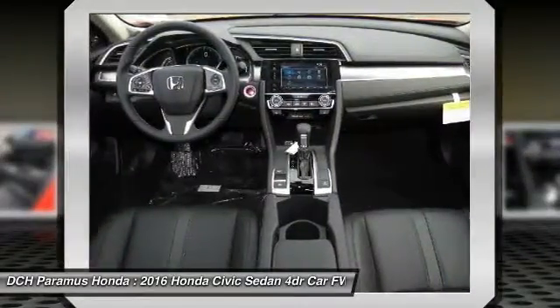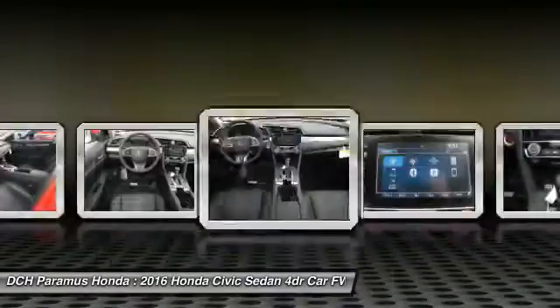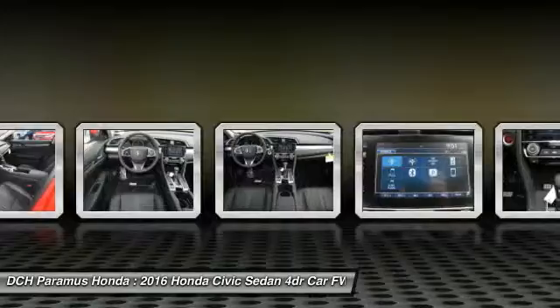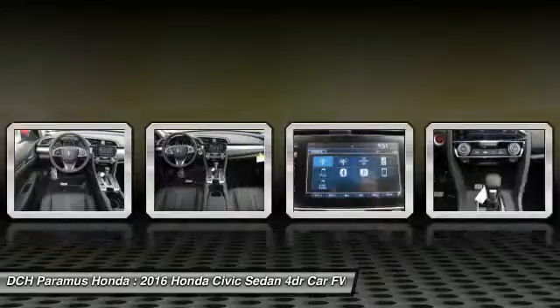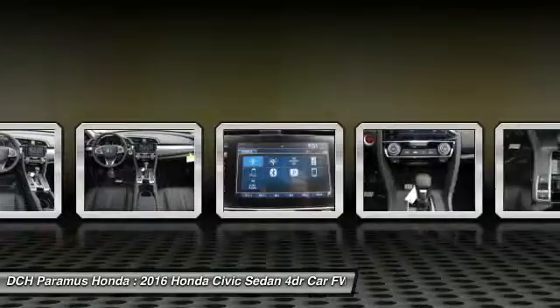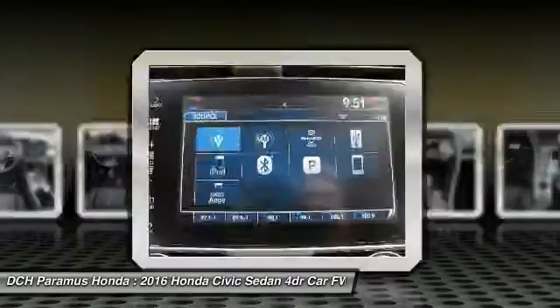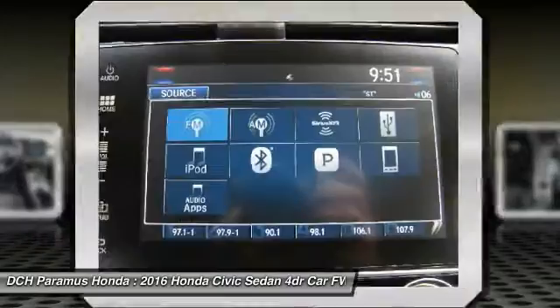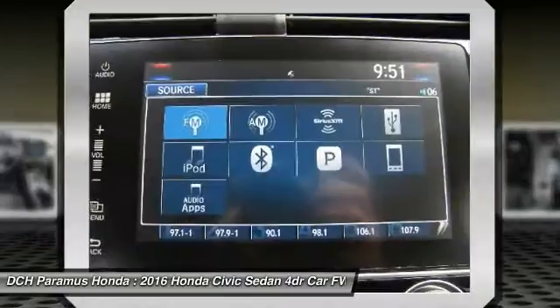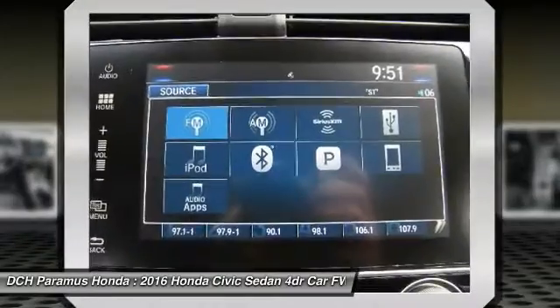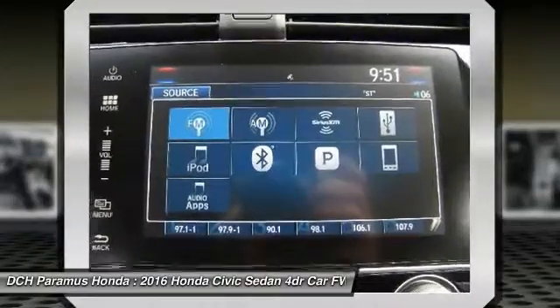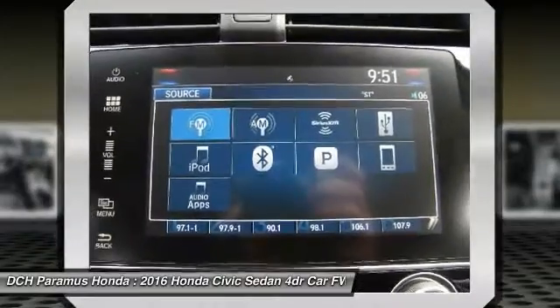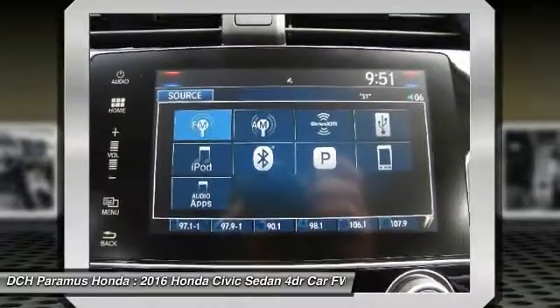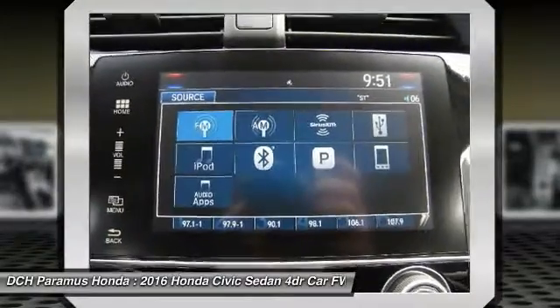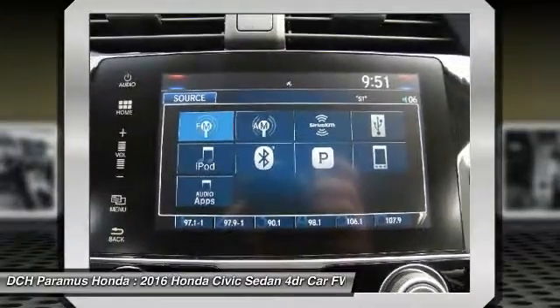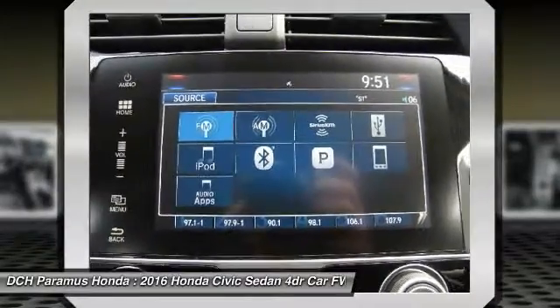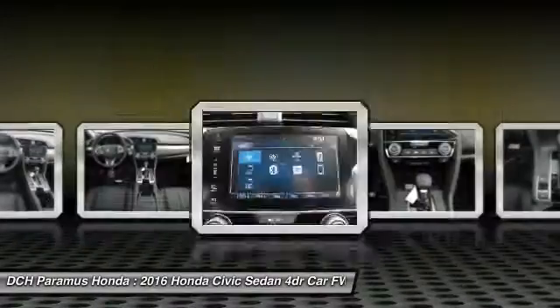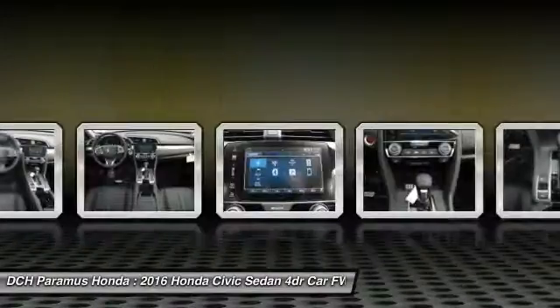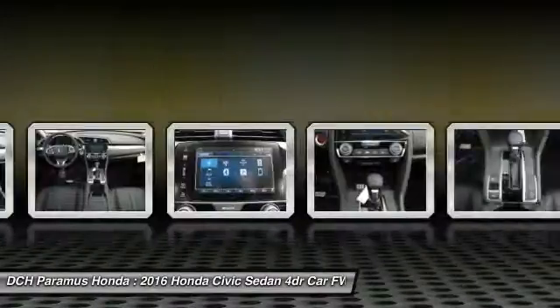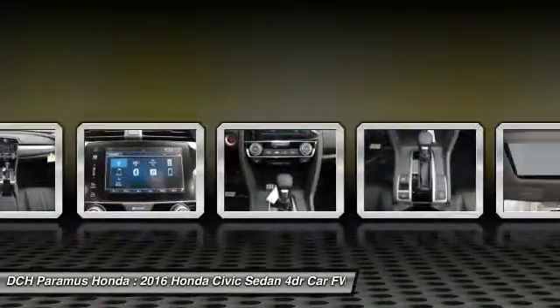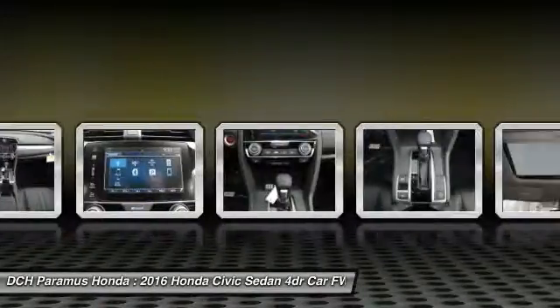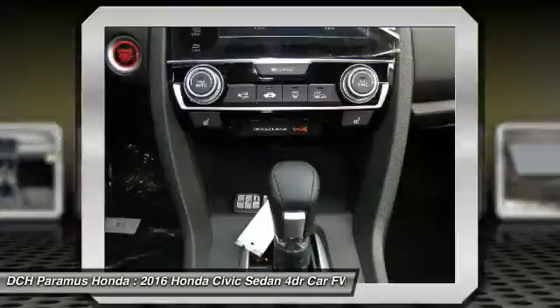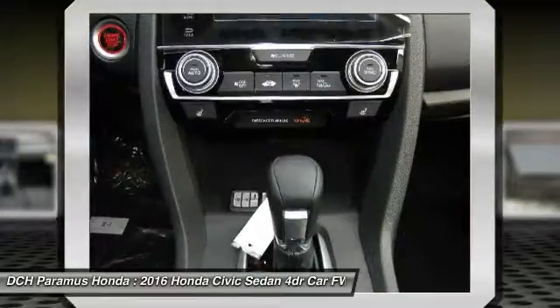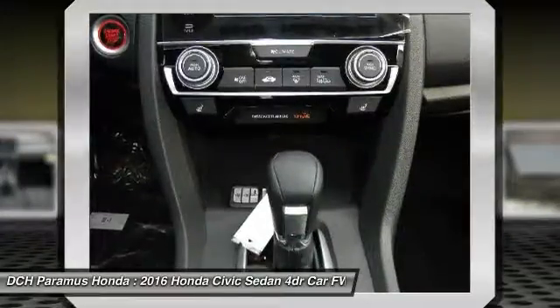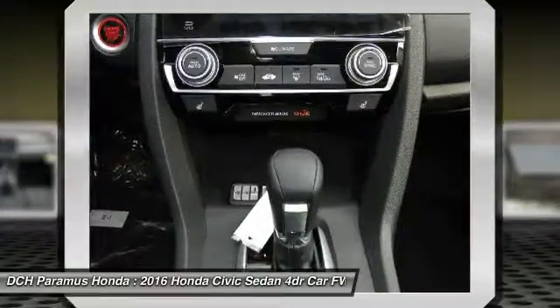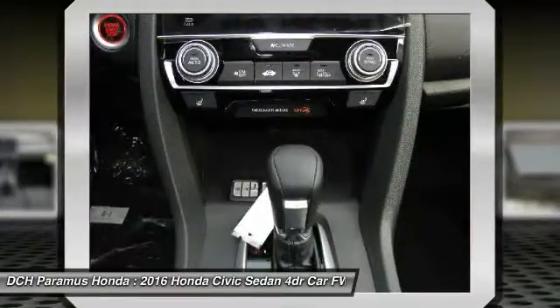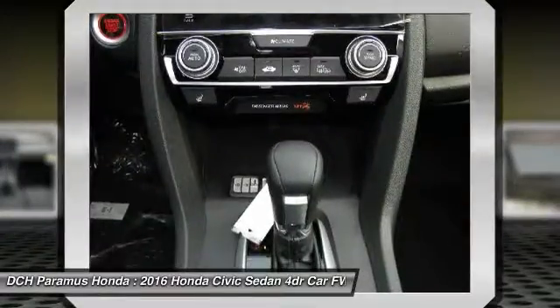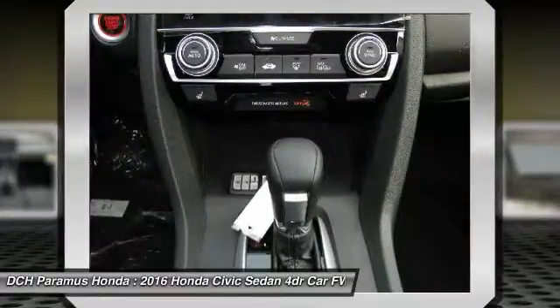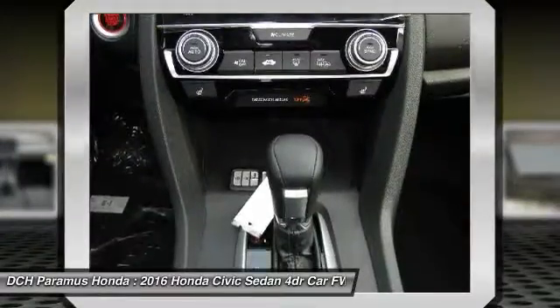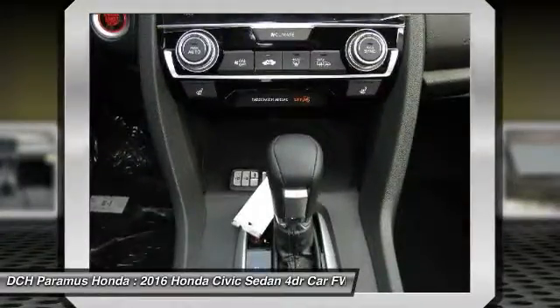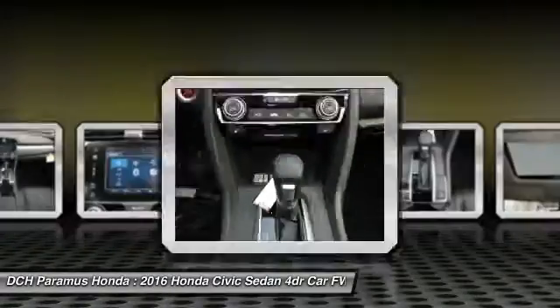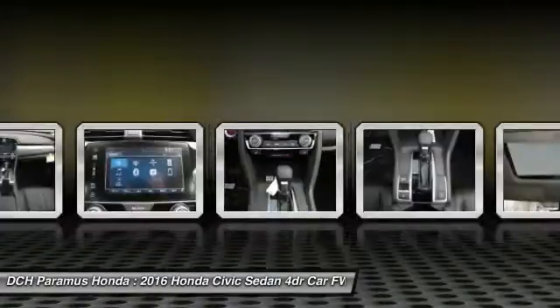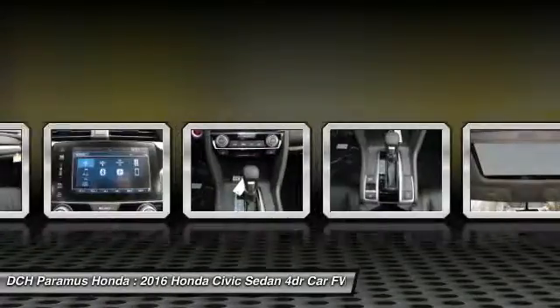Bluetooth. Power steering. Adjustable steering wheel. Auto dimming rear view mirror.